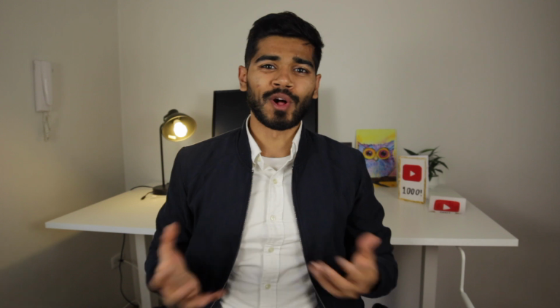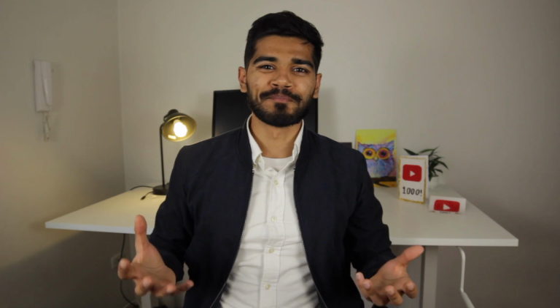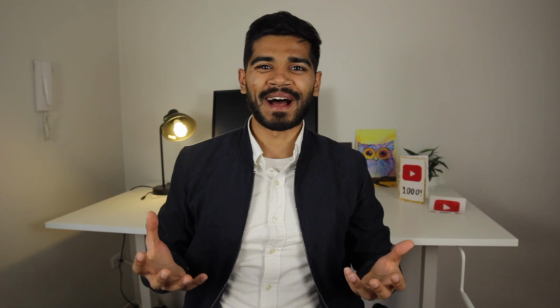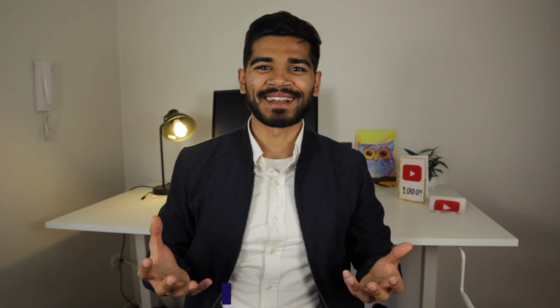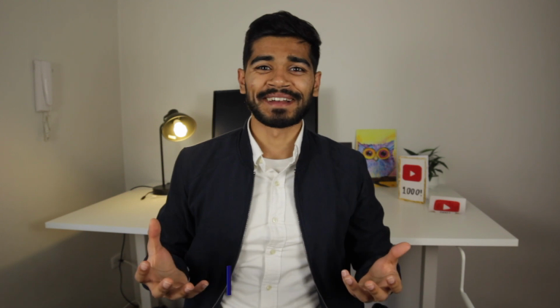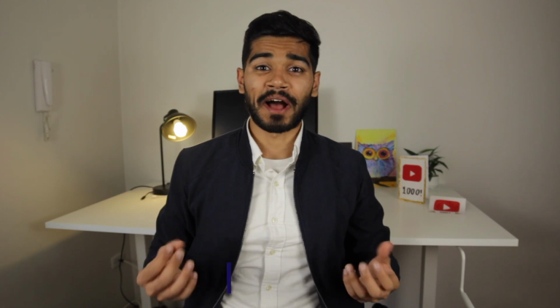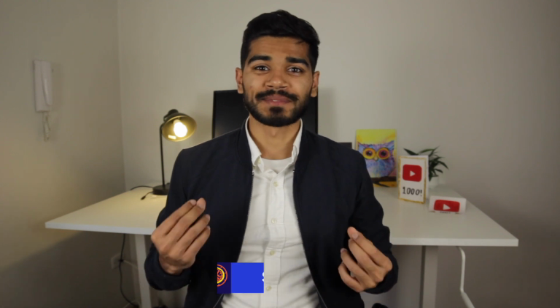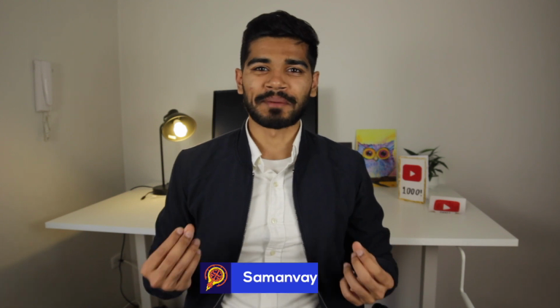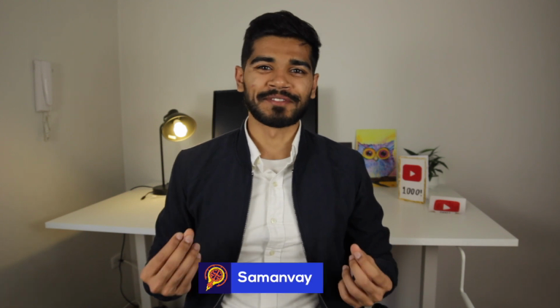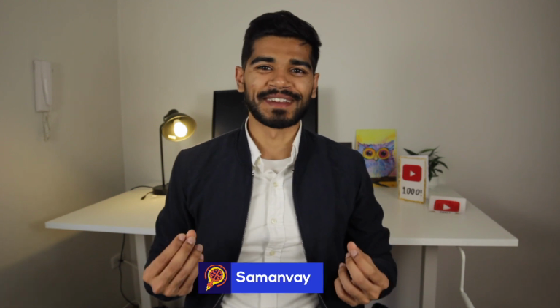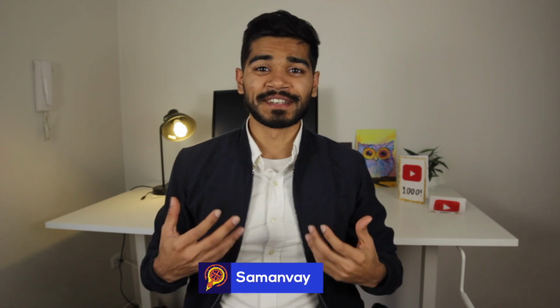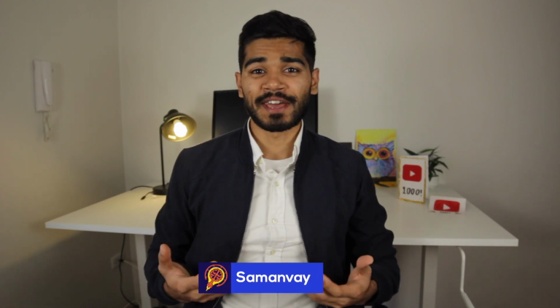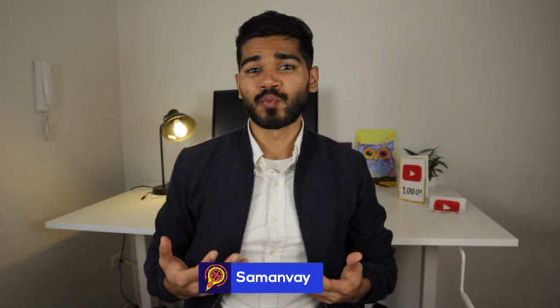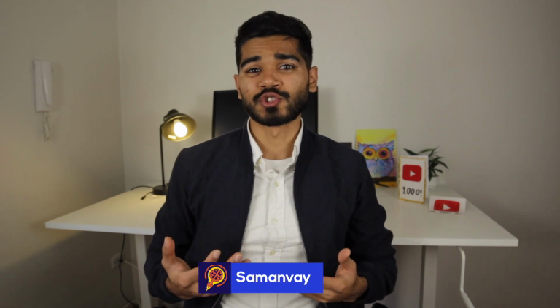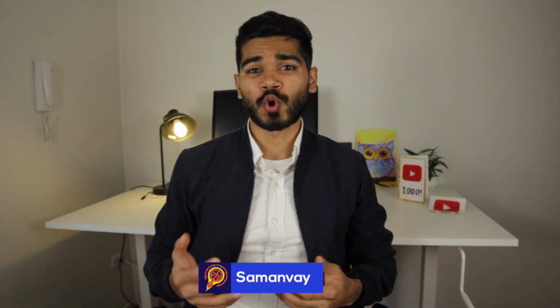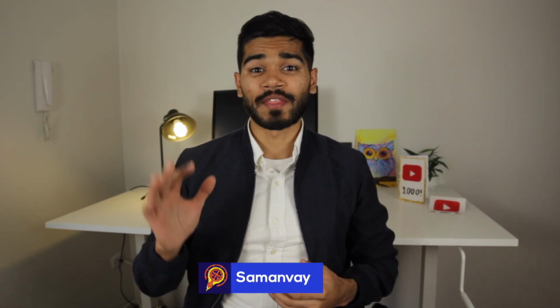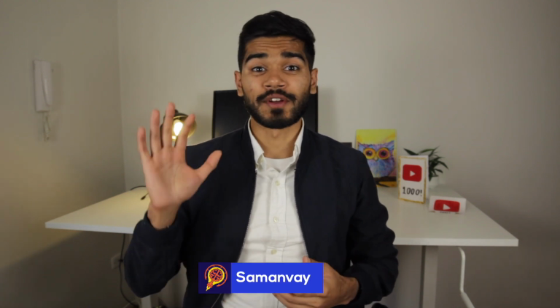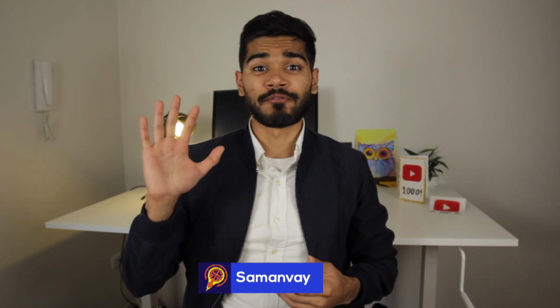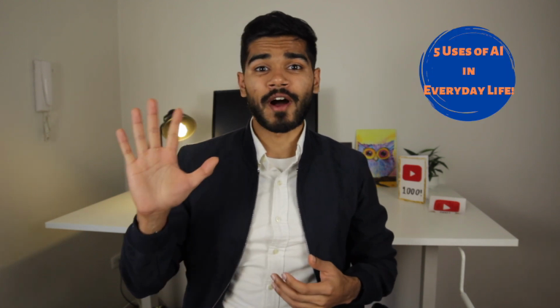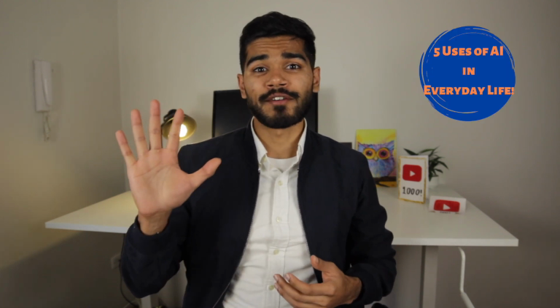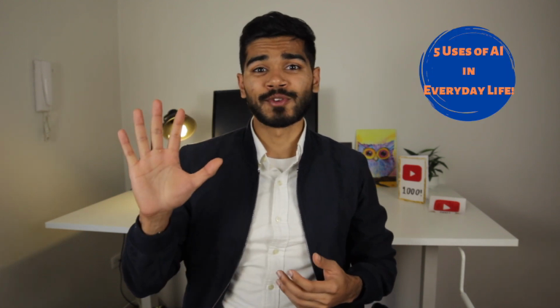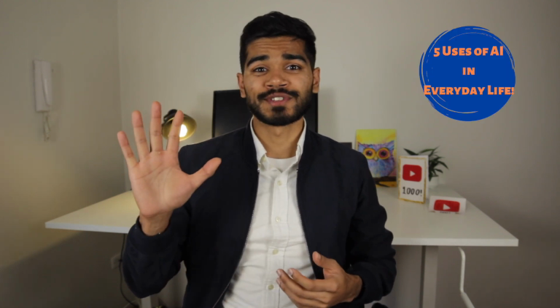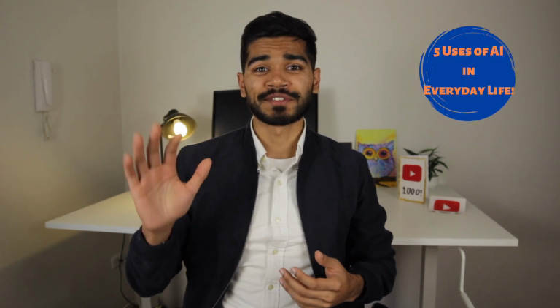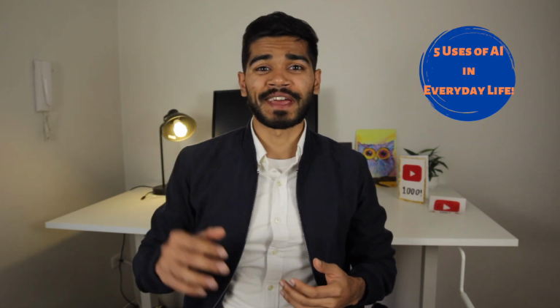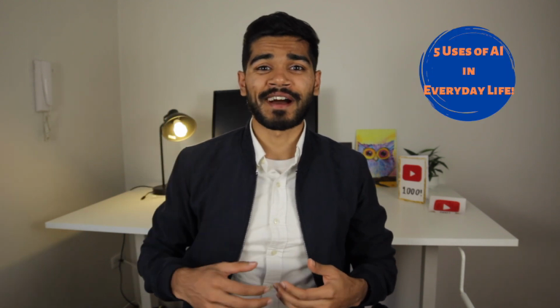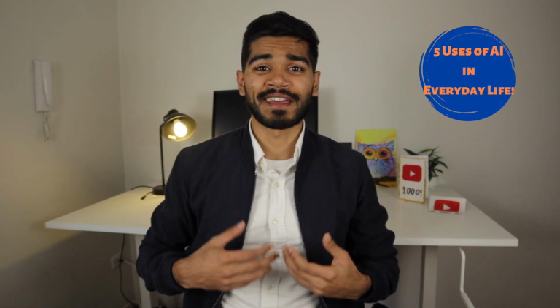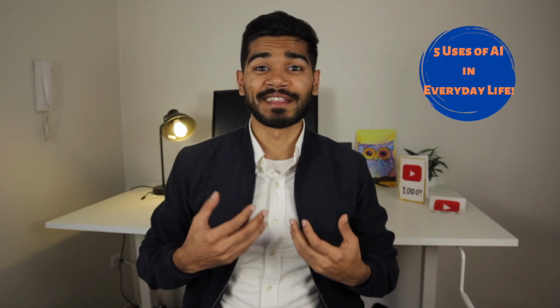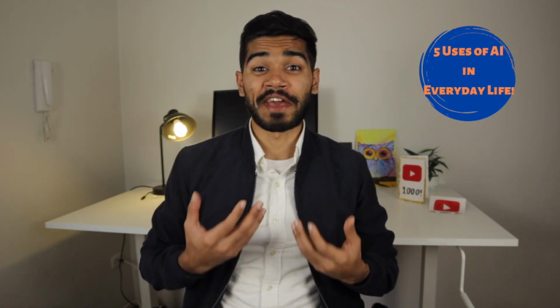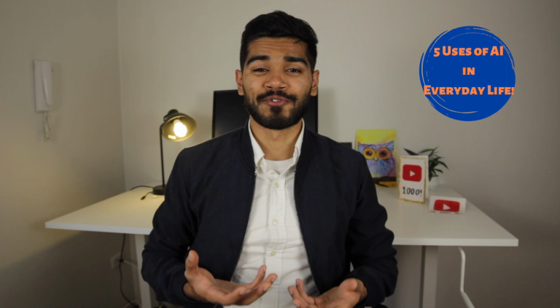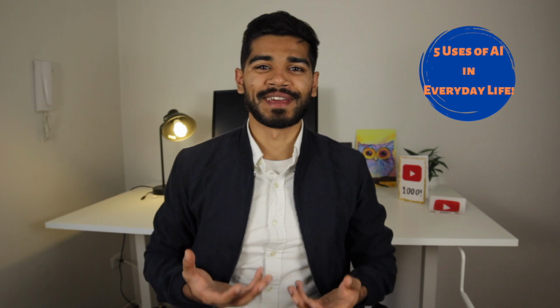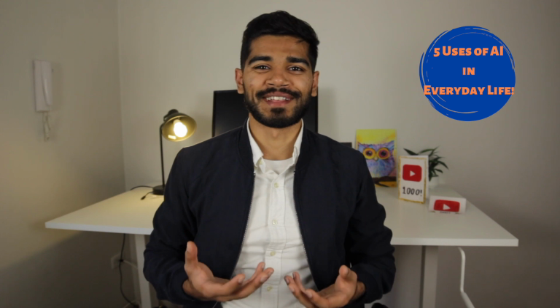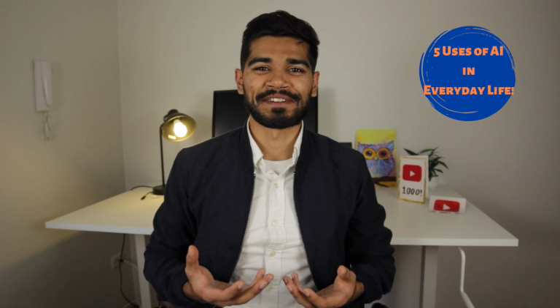Welcome back, I'm Samanva. Today we'll talk about the five uses of AI in everyday life.